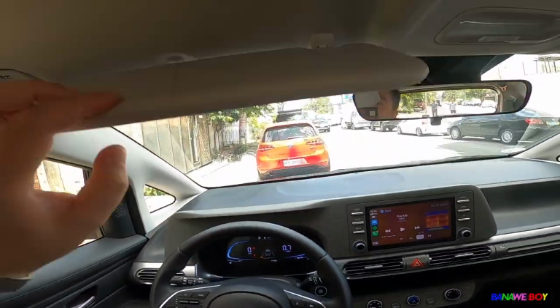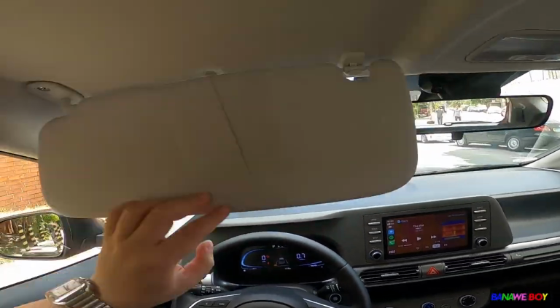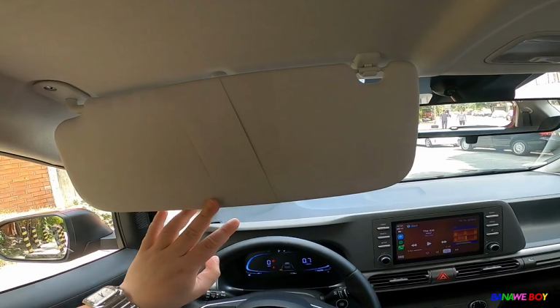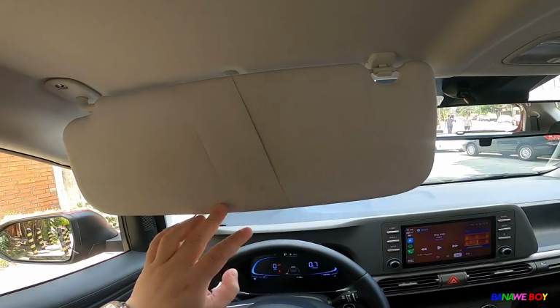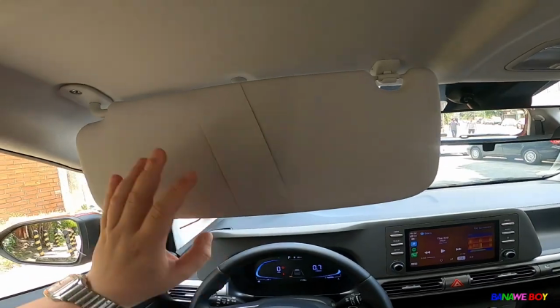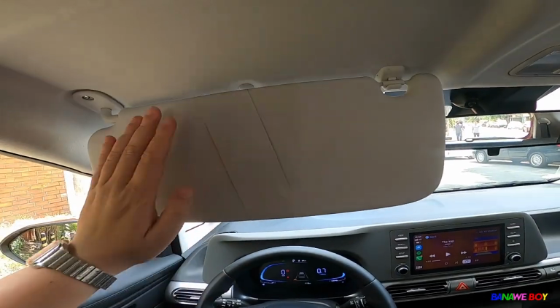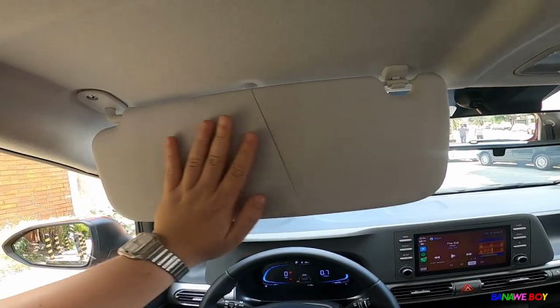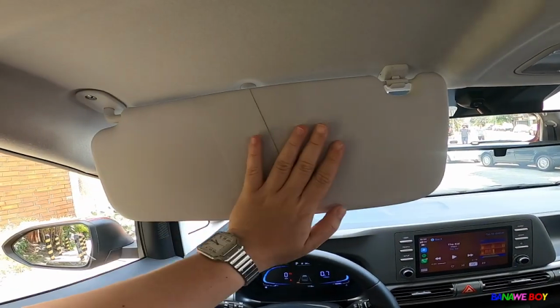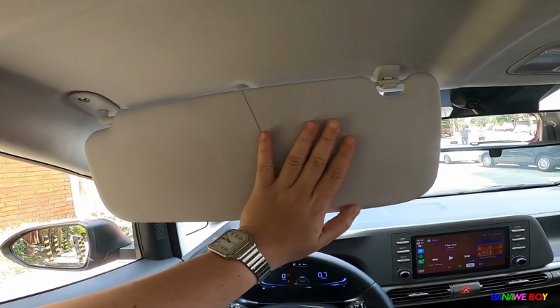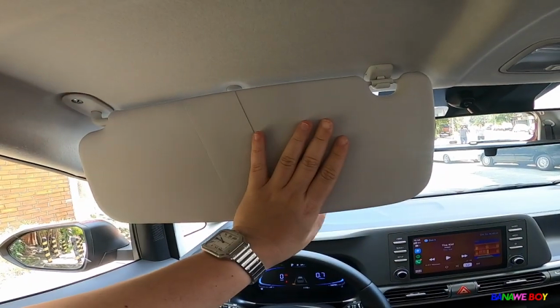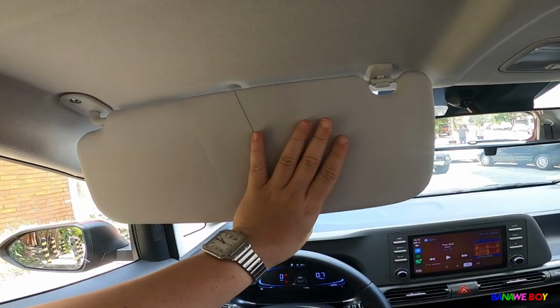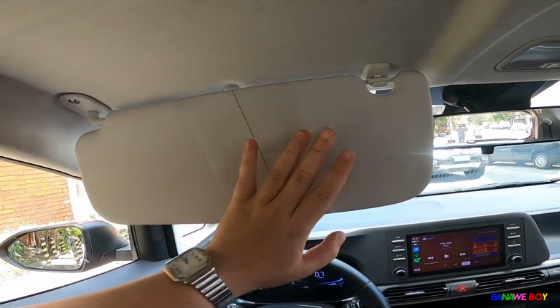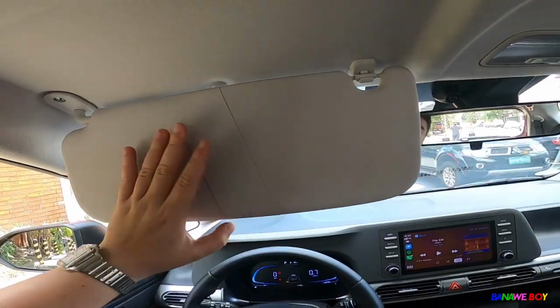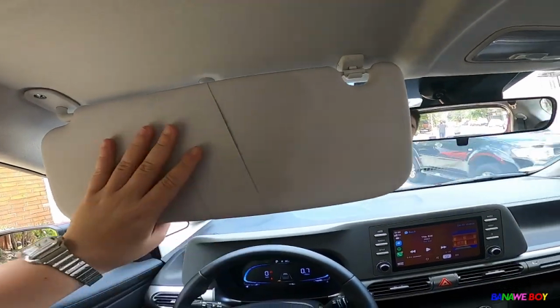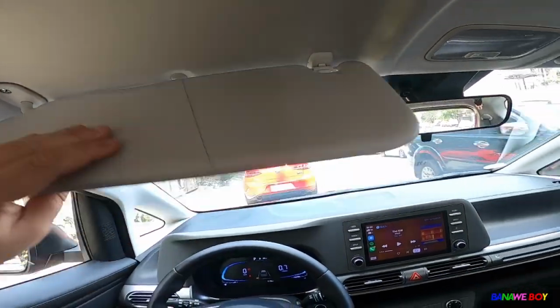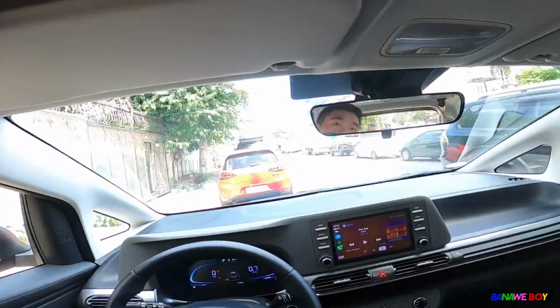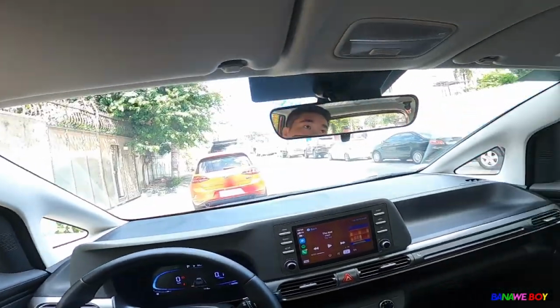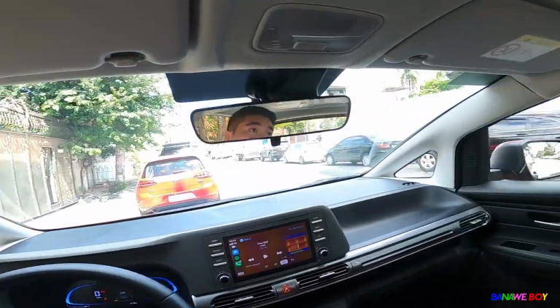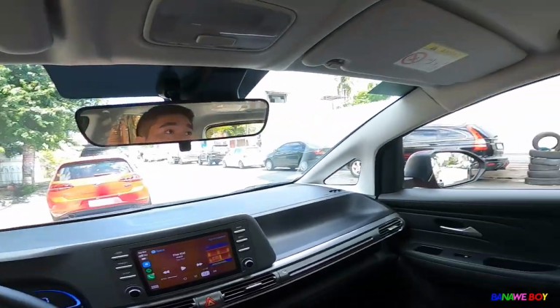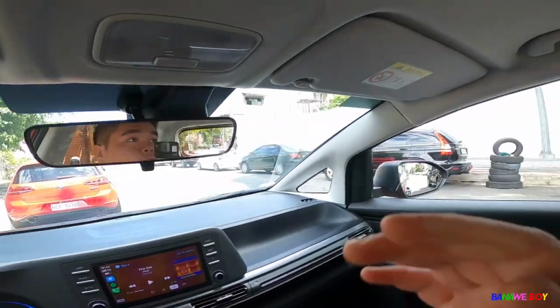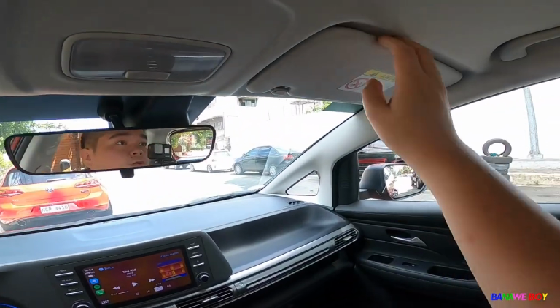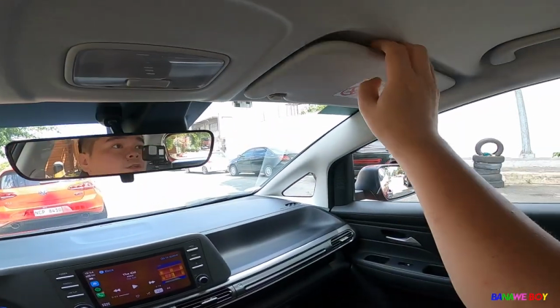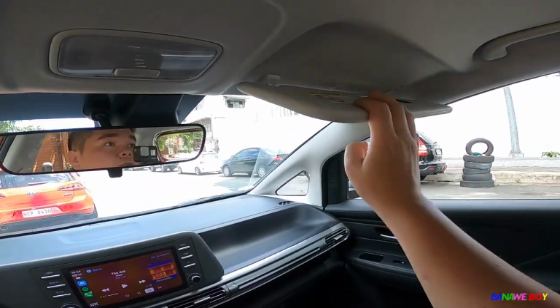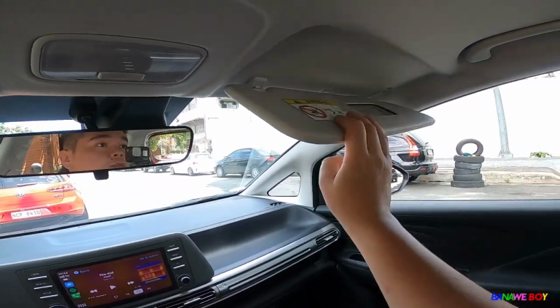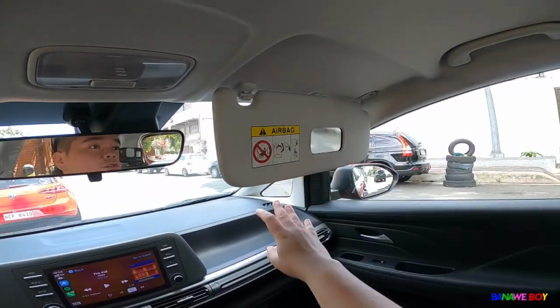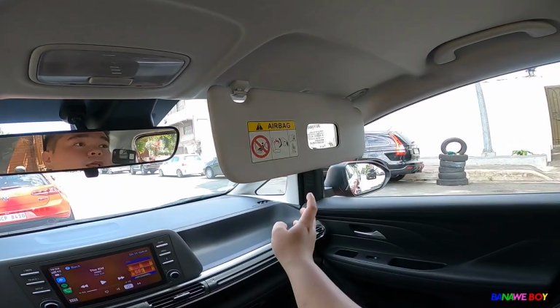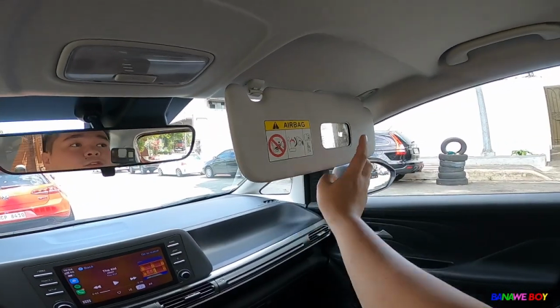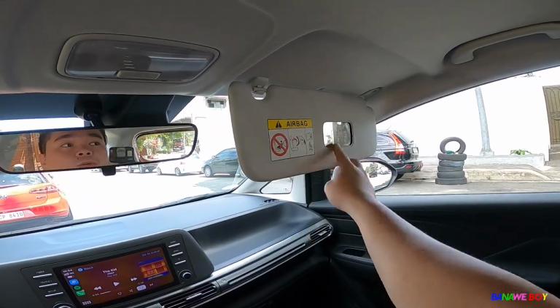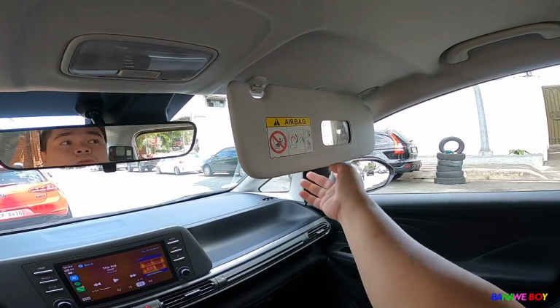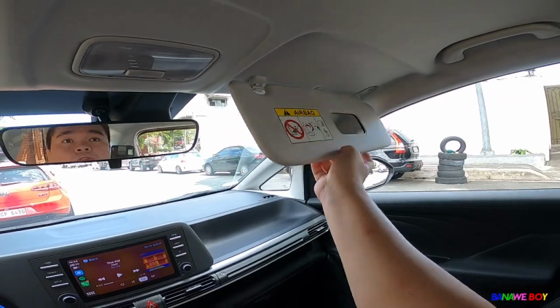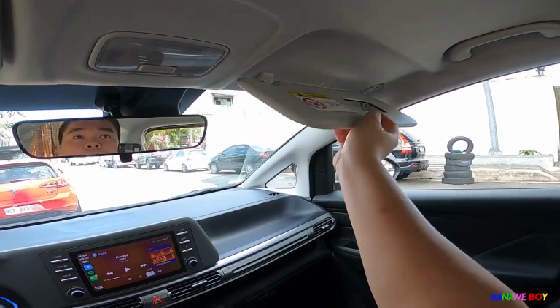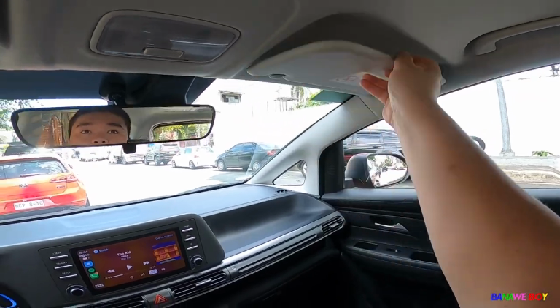For the sun visor on the driver's side, there's no vanity mirror, which is a little weird. But the passenger side has one, so it's okay.